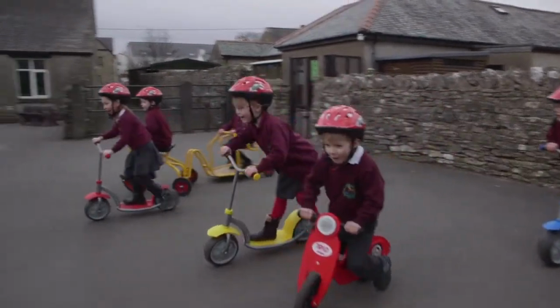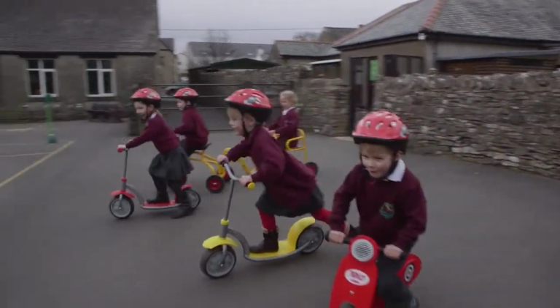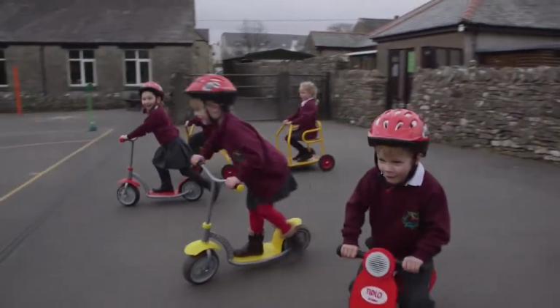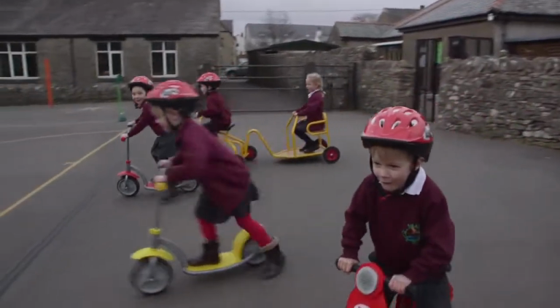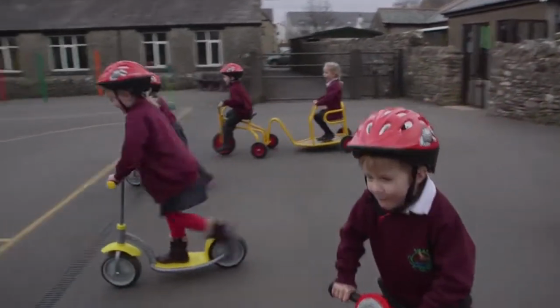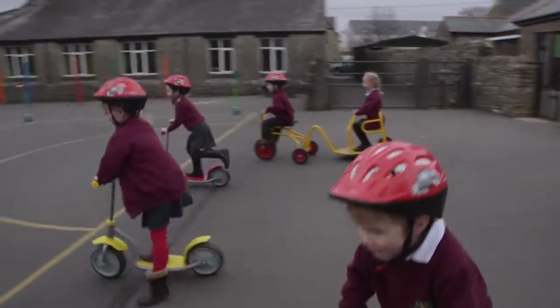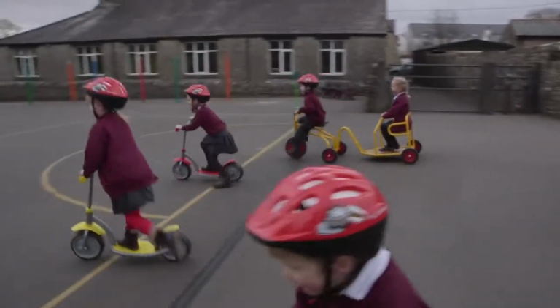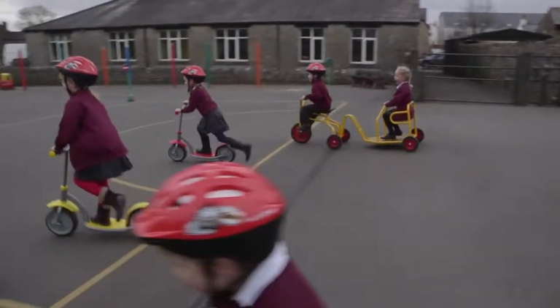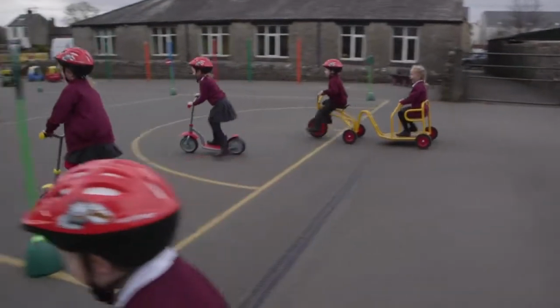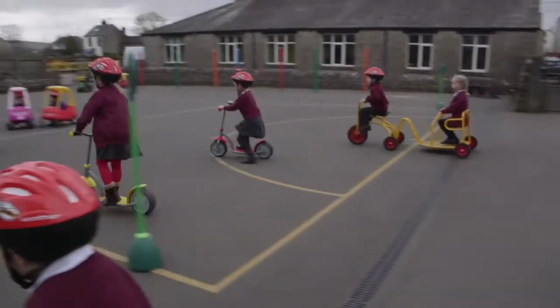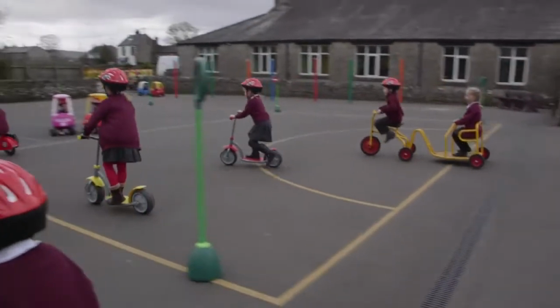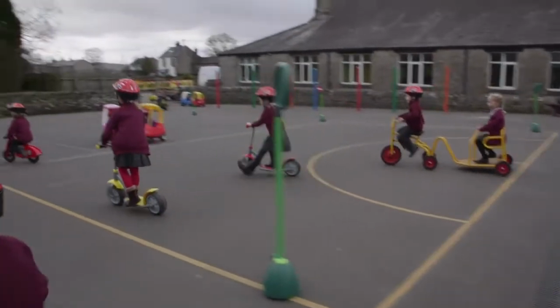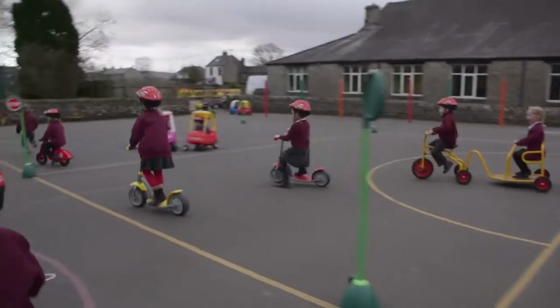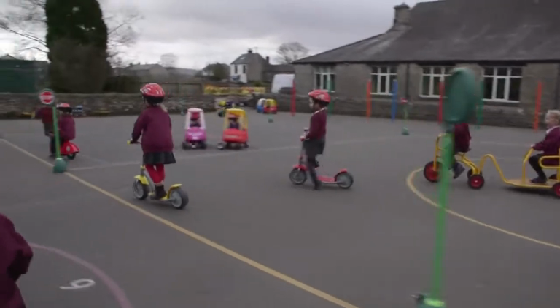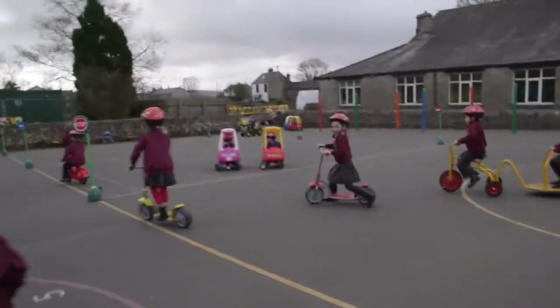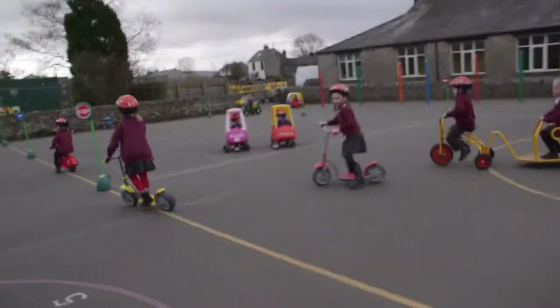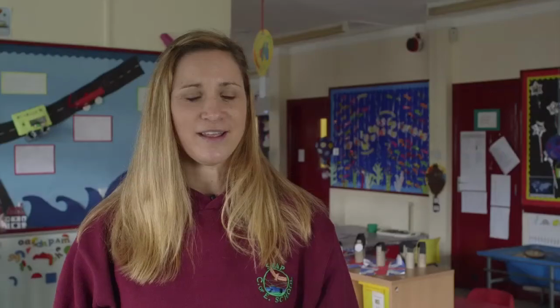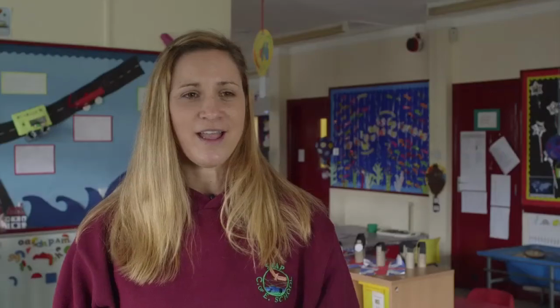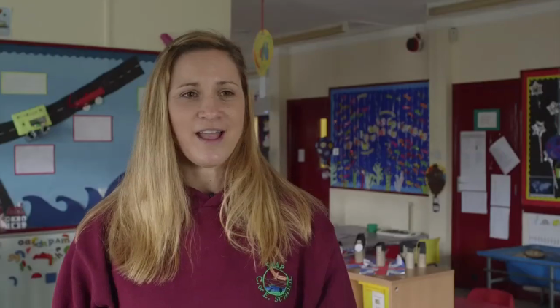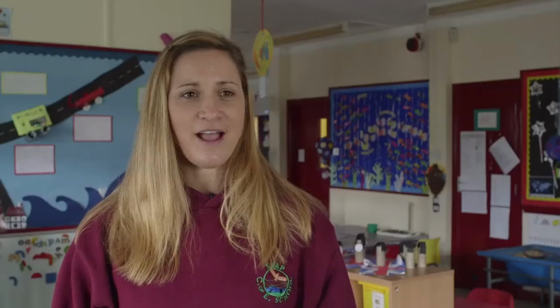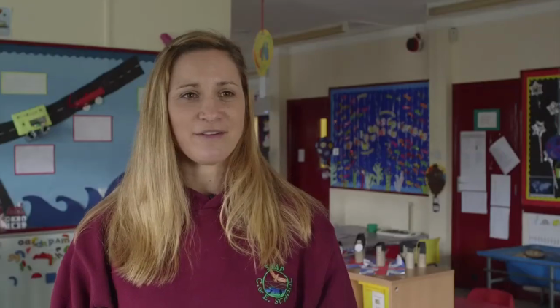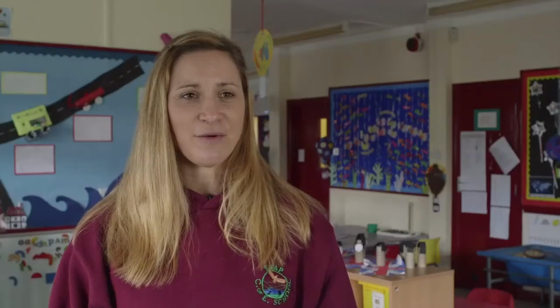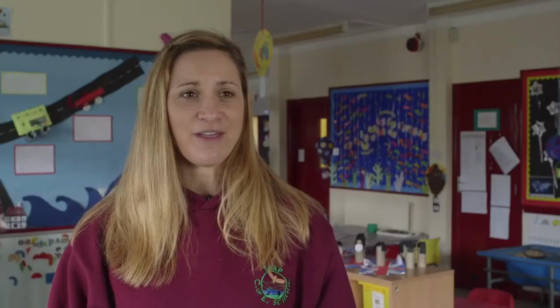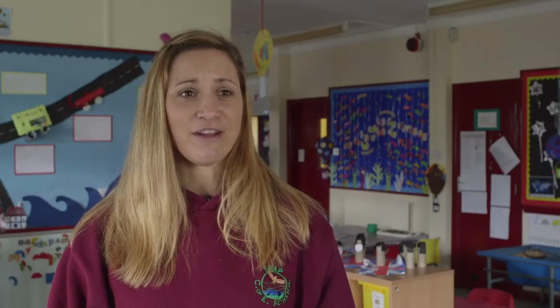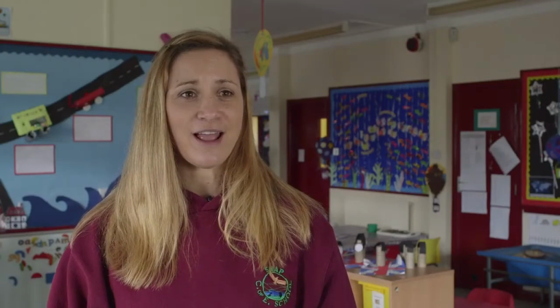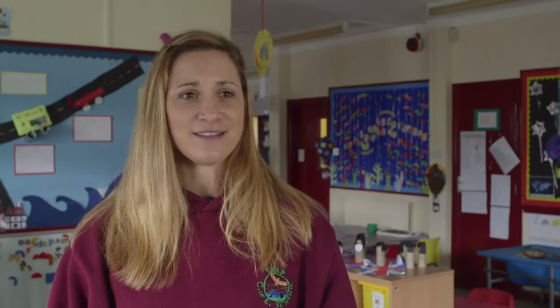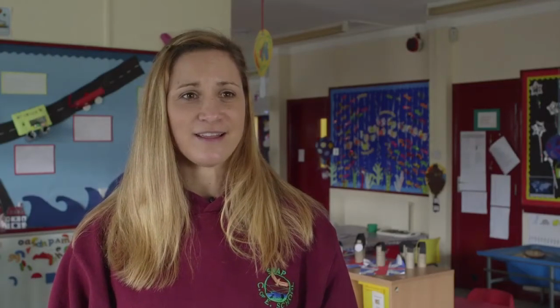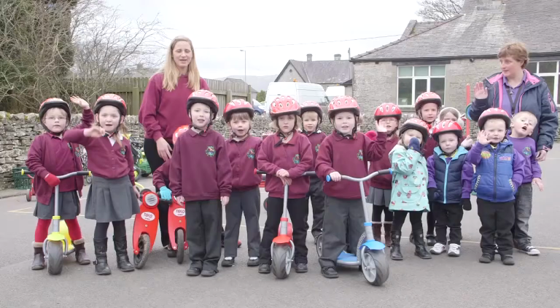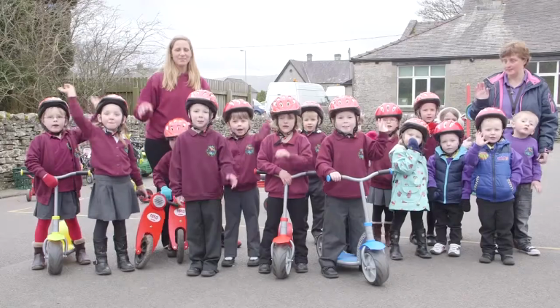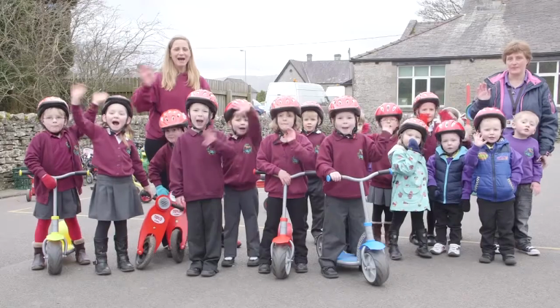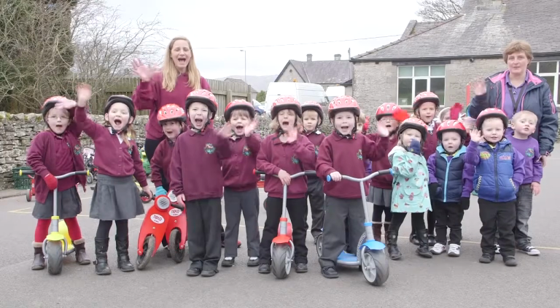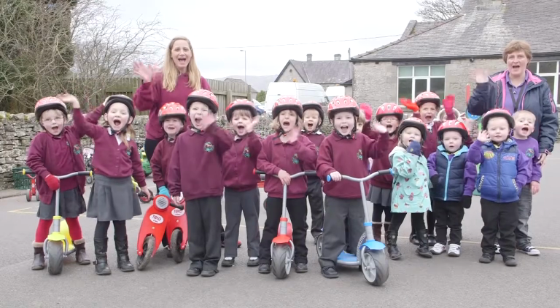It's really rewarding to see the children on the scooters and the bikes. They're learning and having fun without realising it.